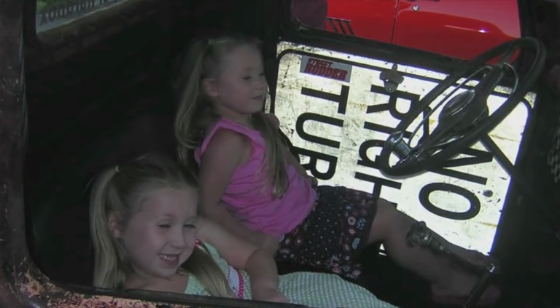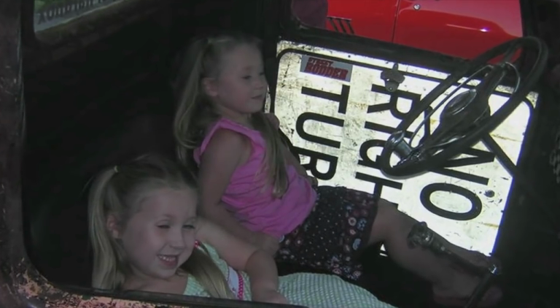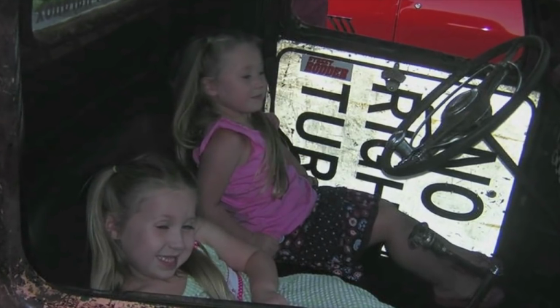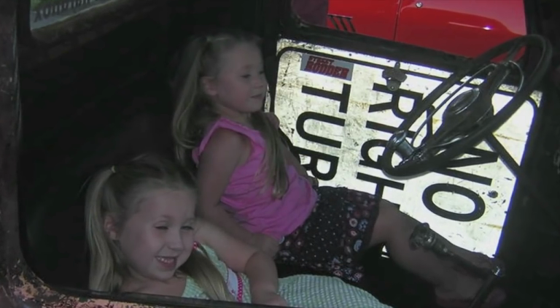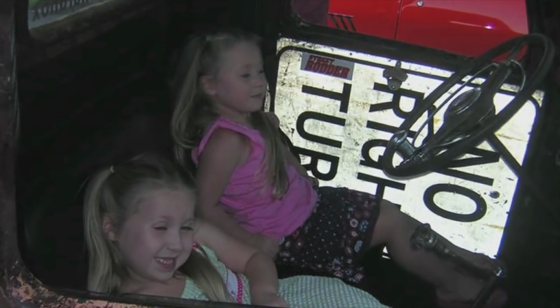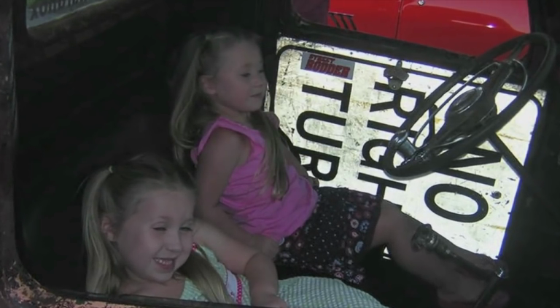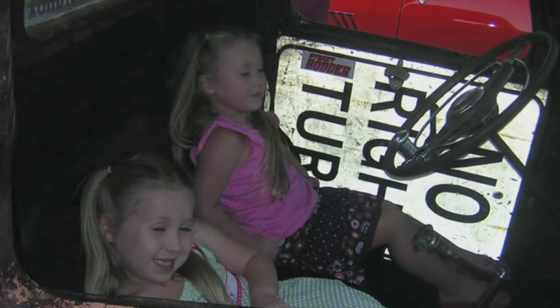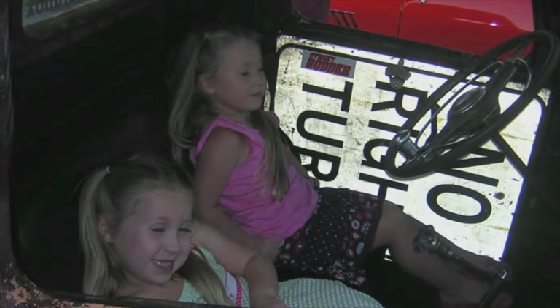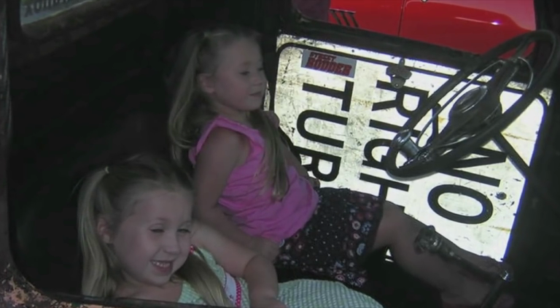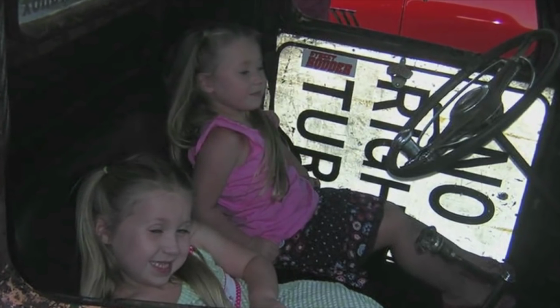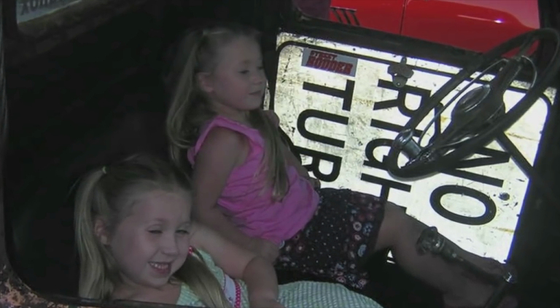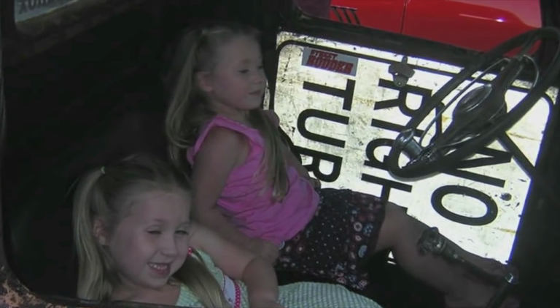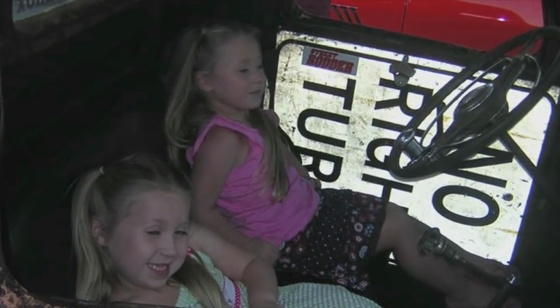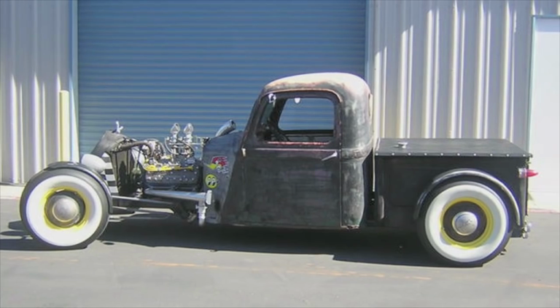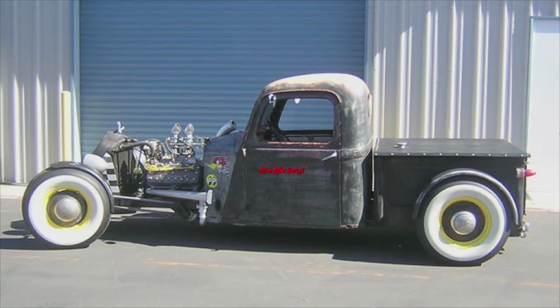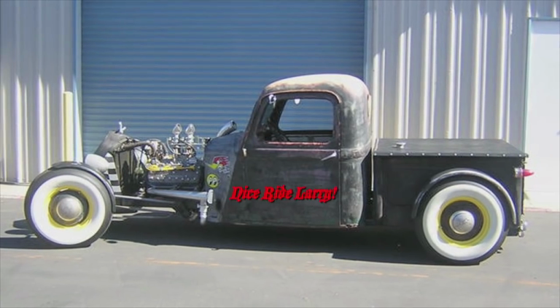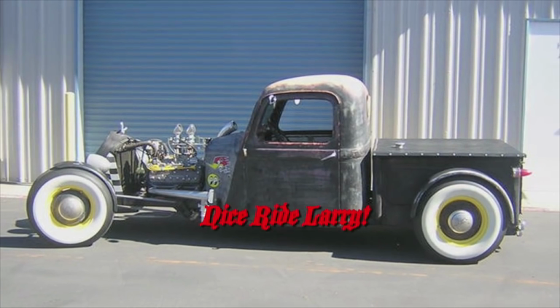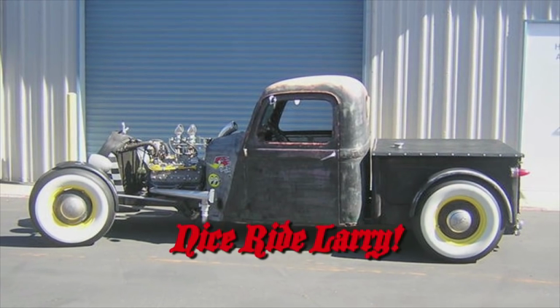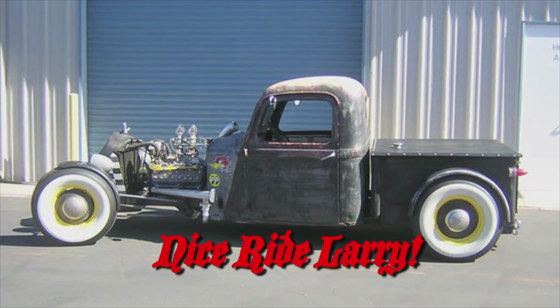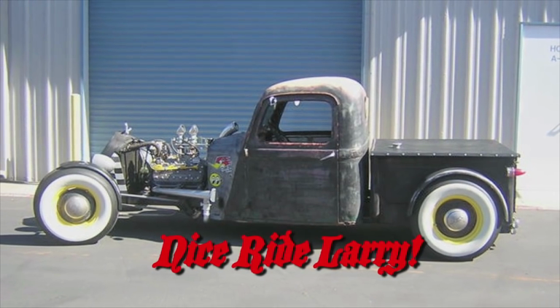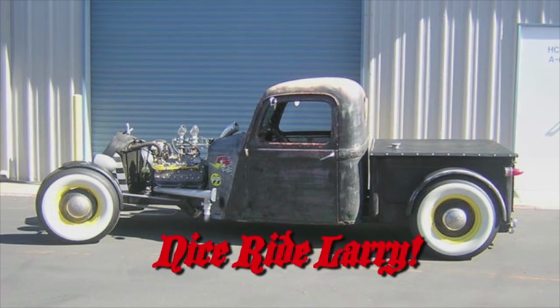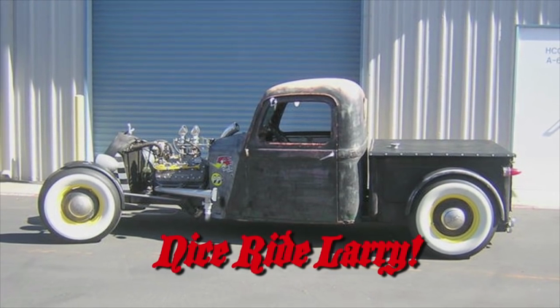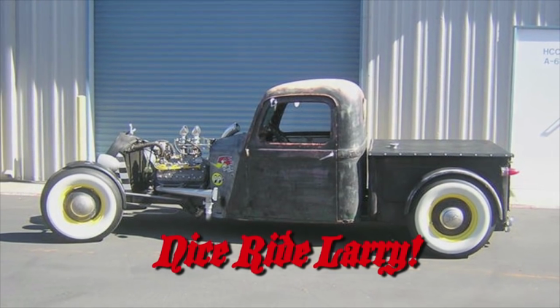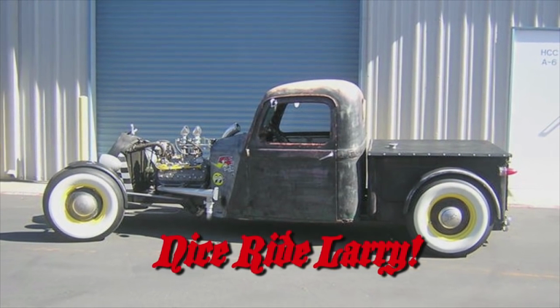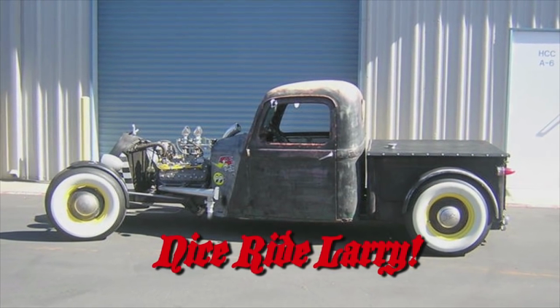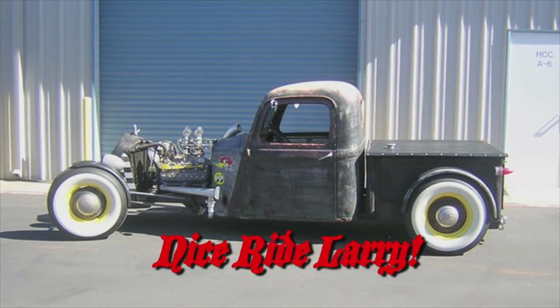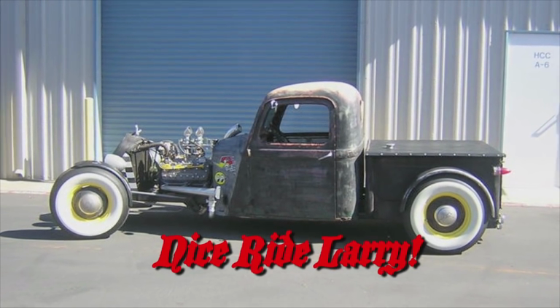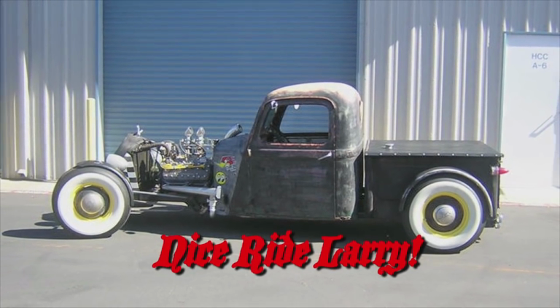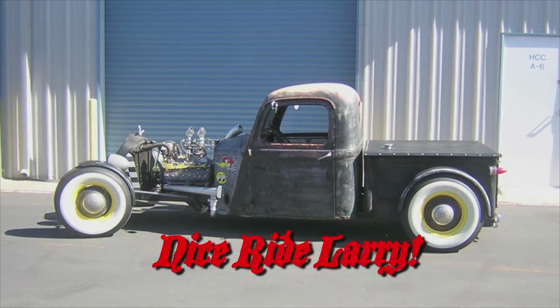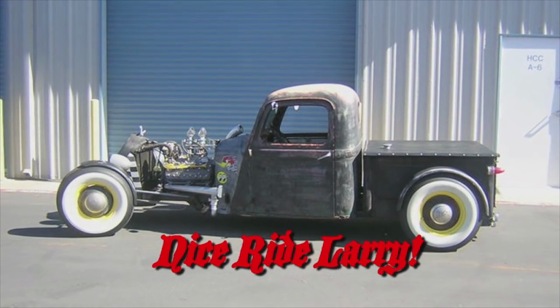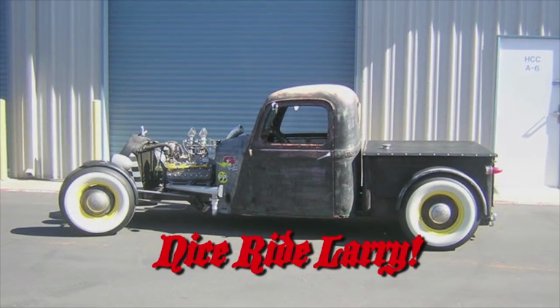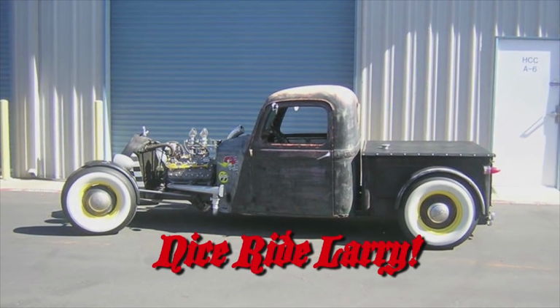The grill is from a 35 Chevy pickup, slanted to taste. We like the wrench bumper, door sign interior, and the machine gun in the grill.